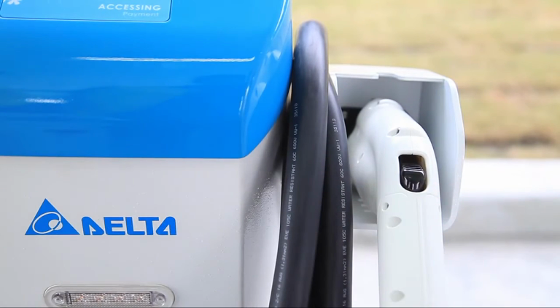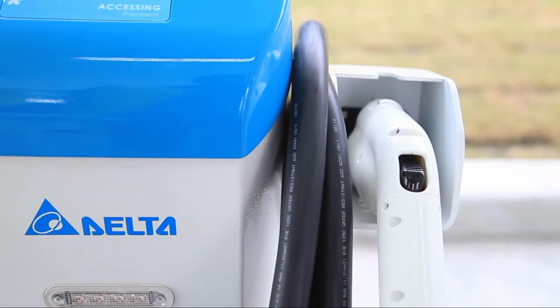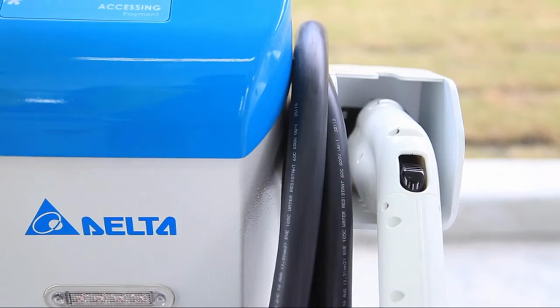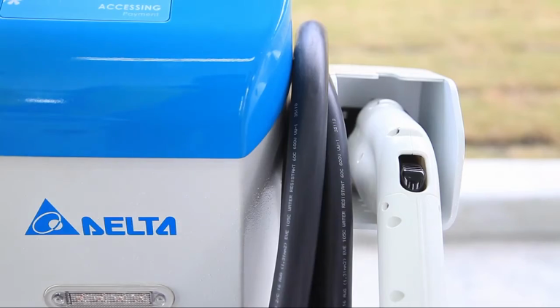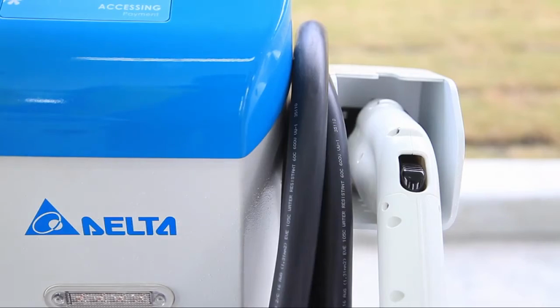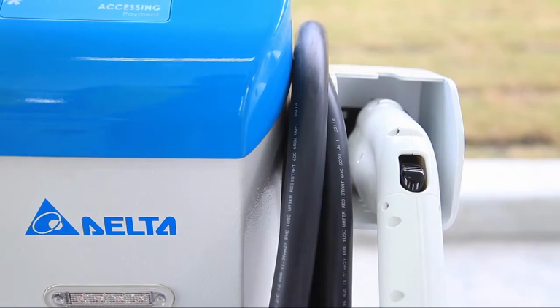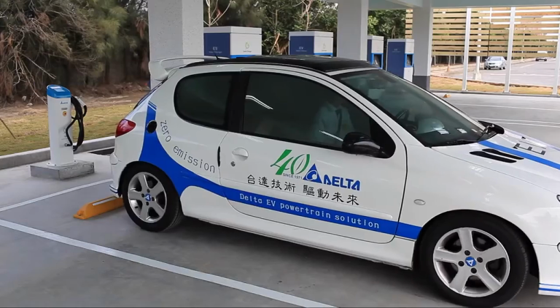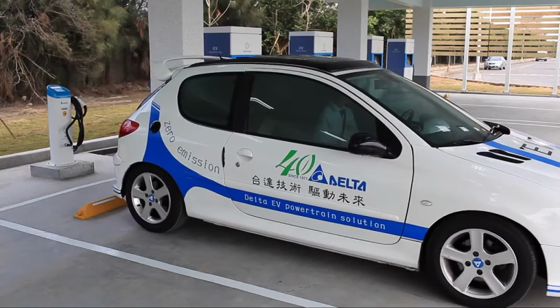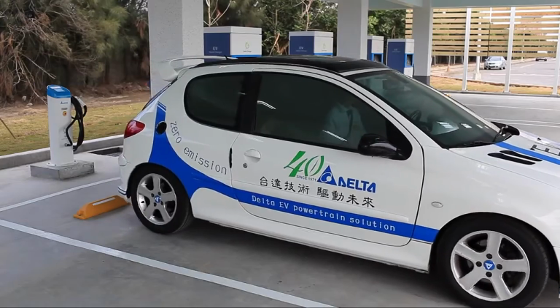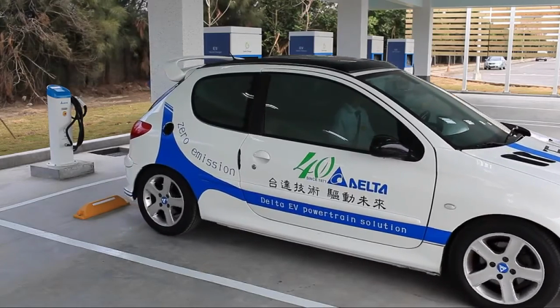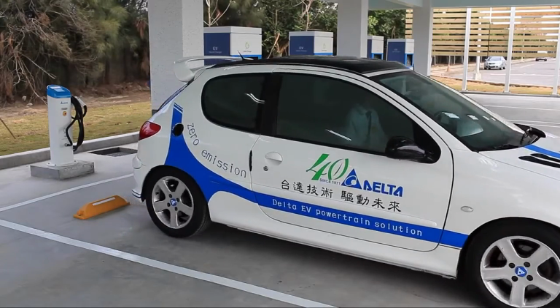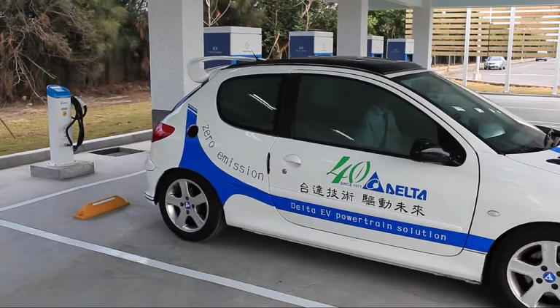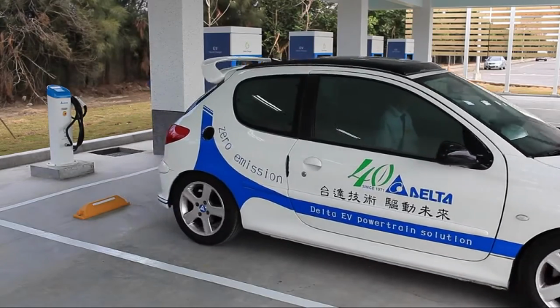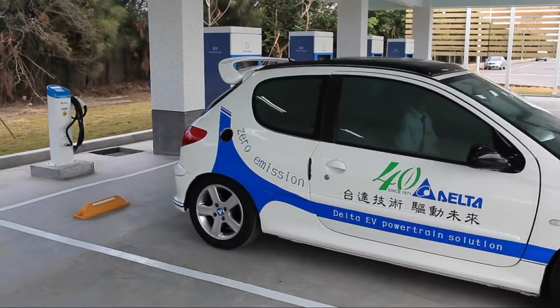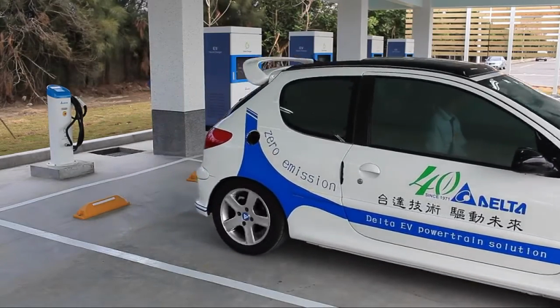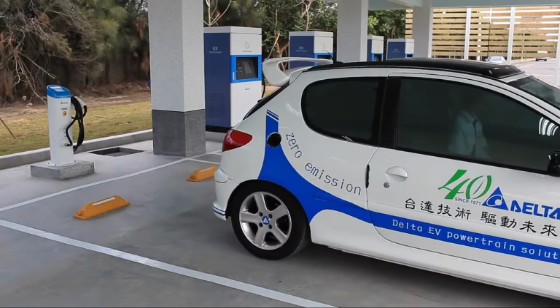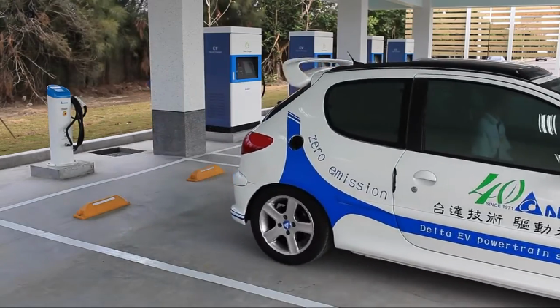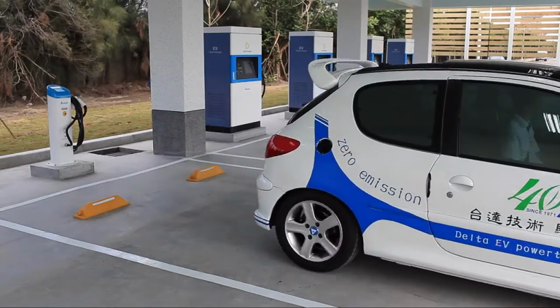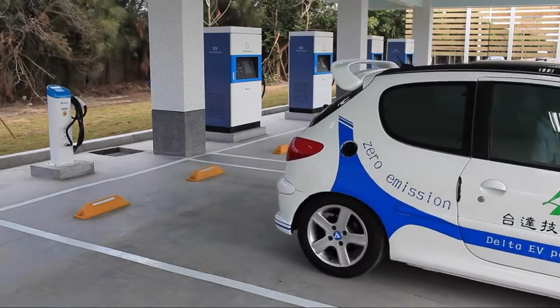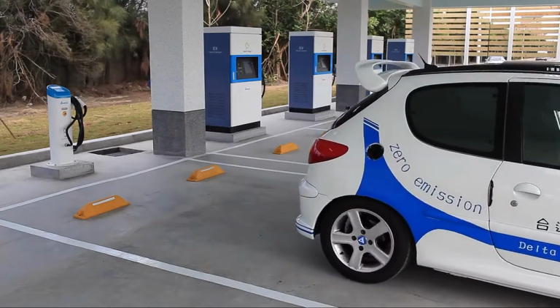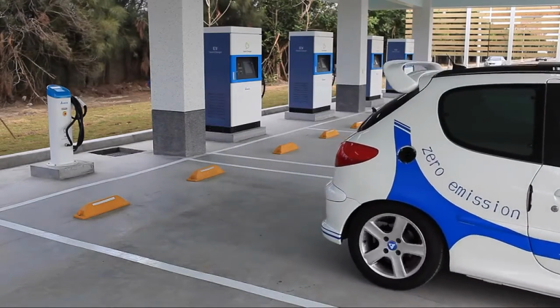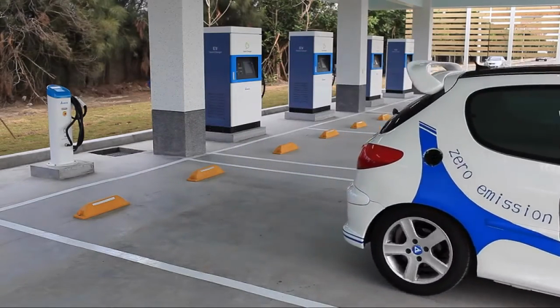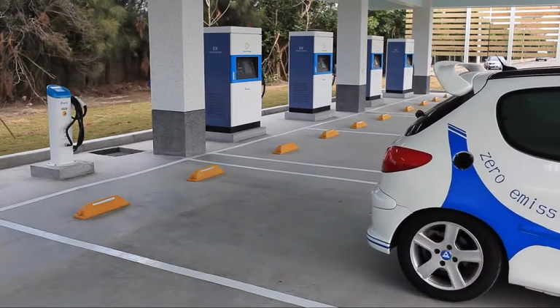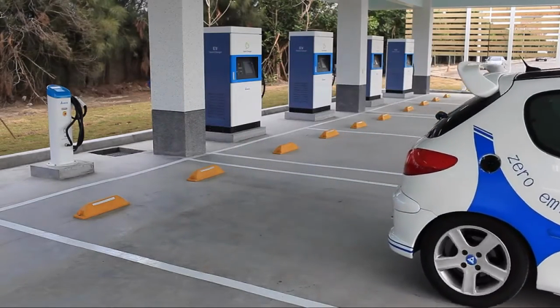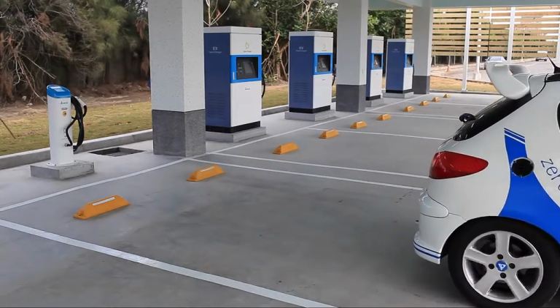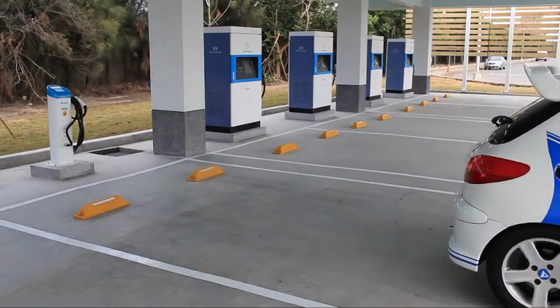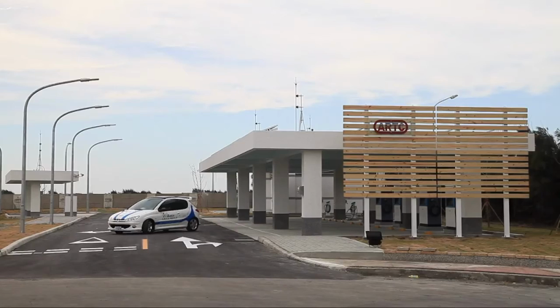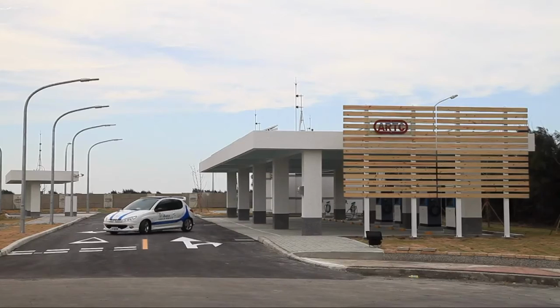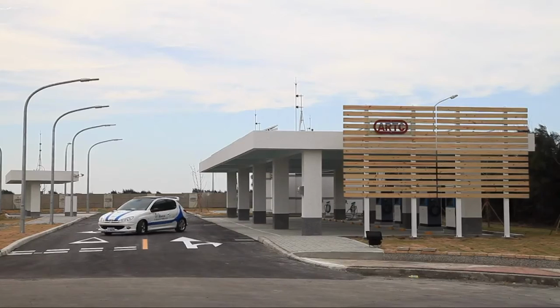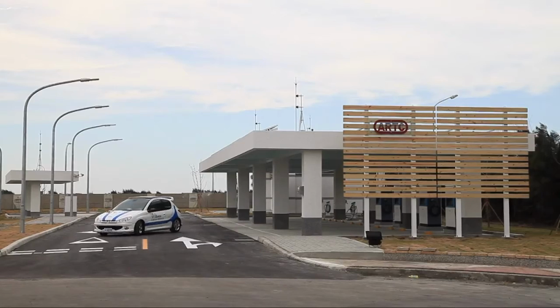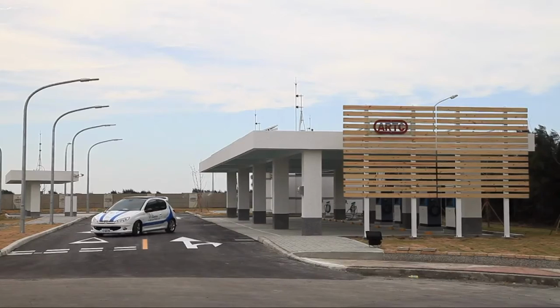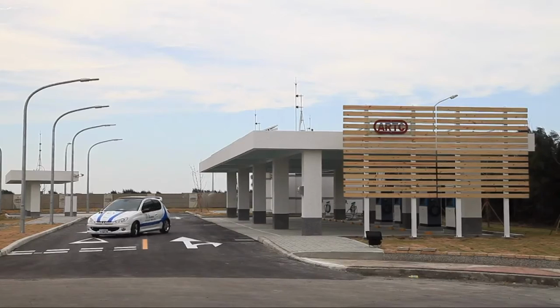Delta EV charging solutions realize Delta's mission to provide innovative, clean, and energy efficient solutions for a better tomorrow.